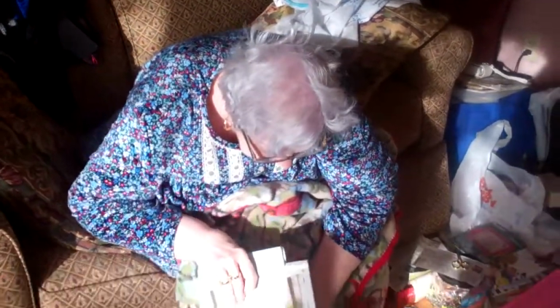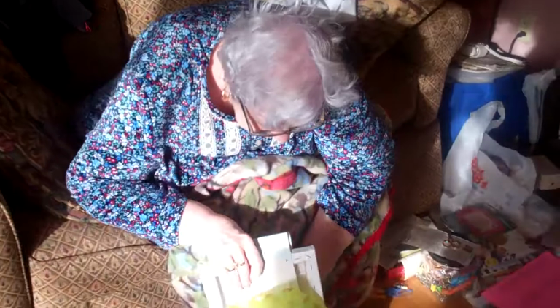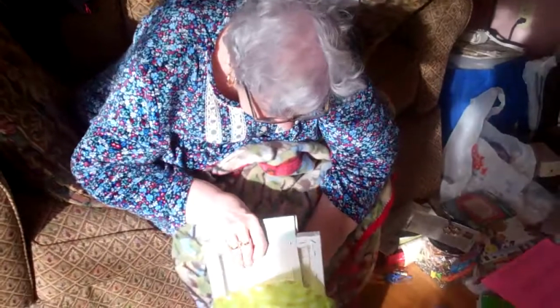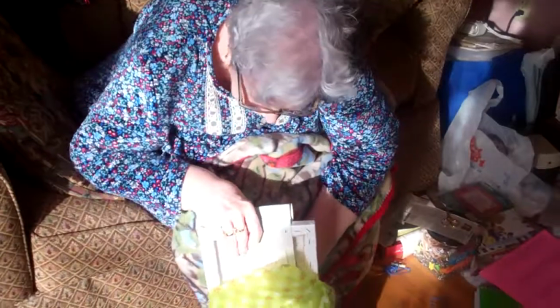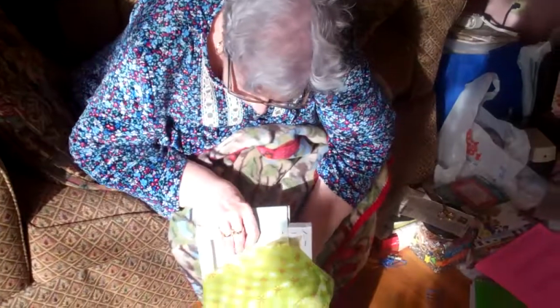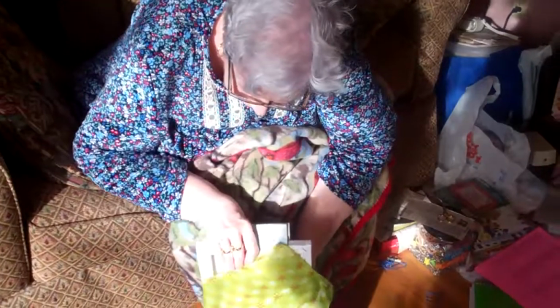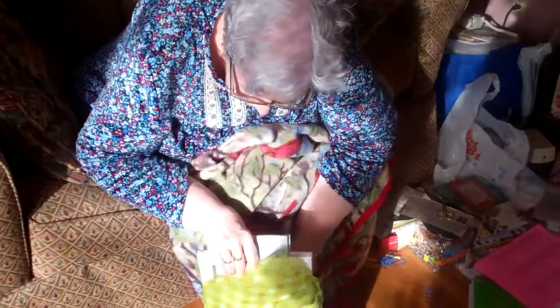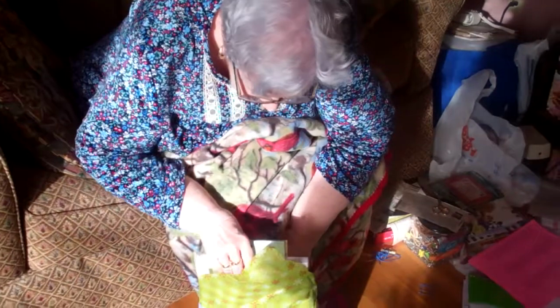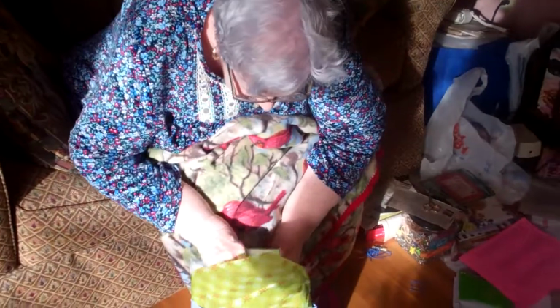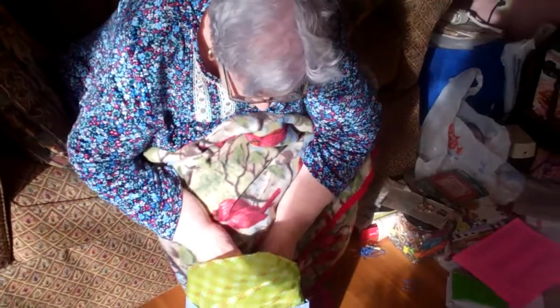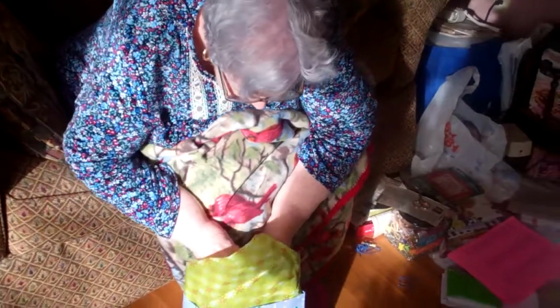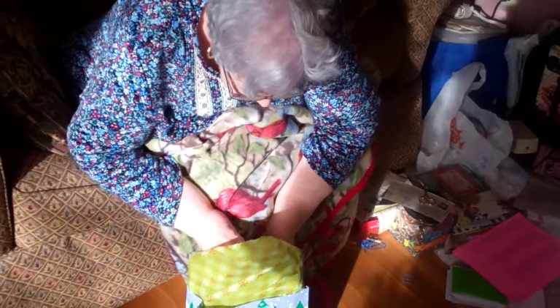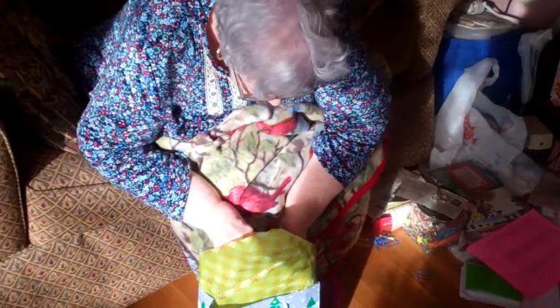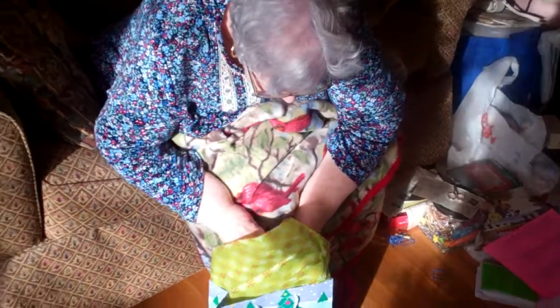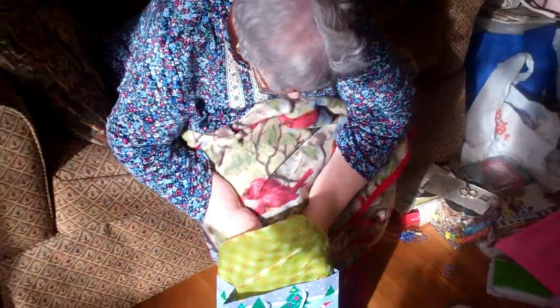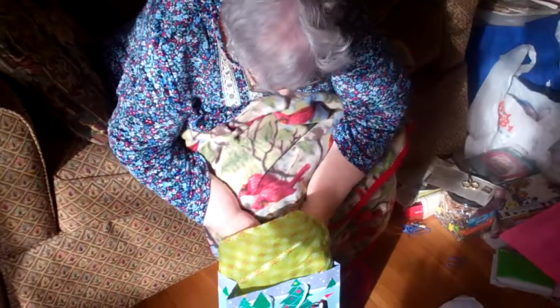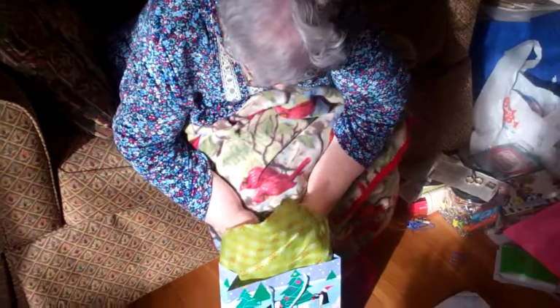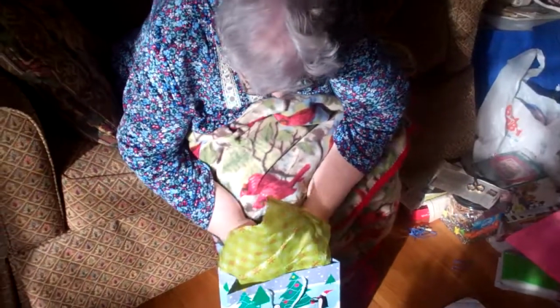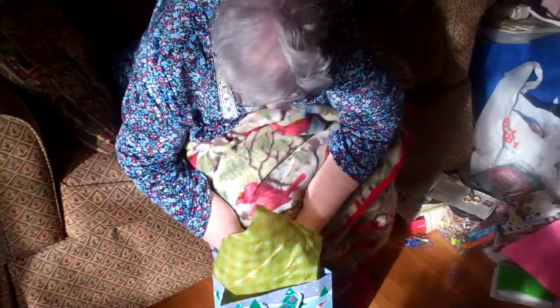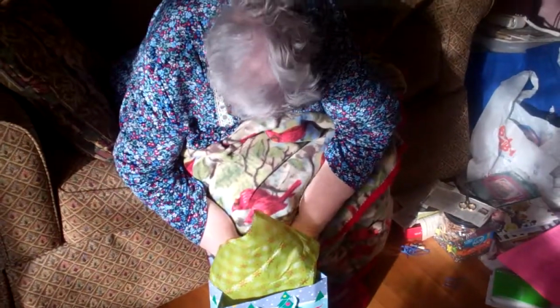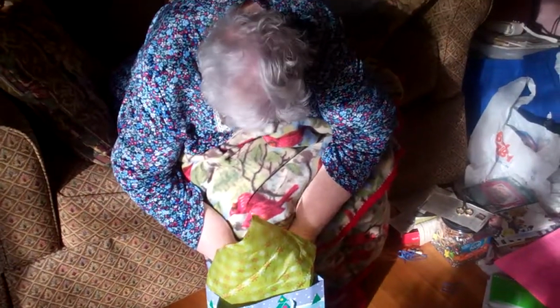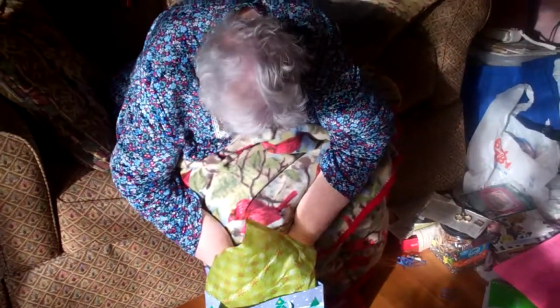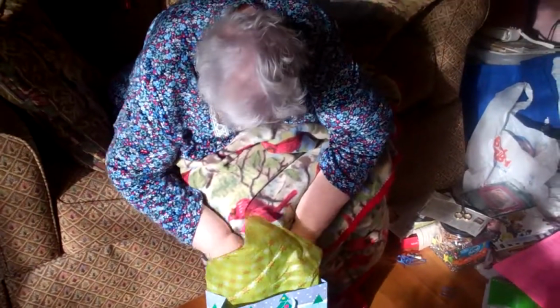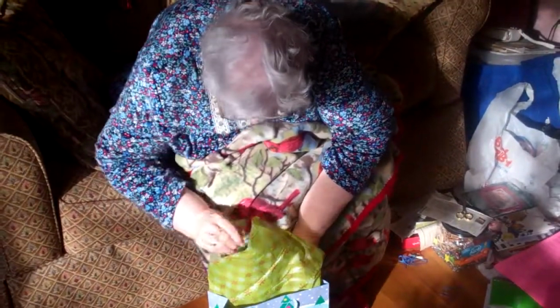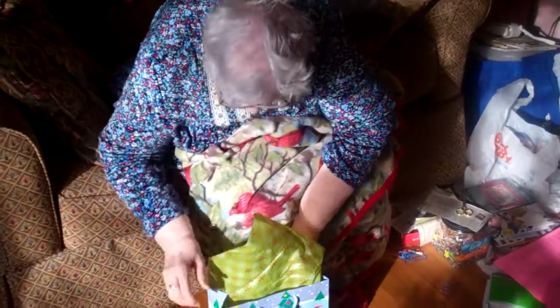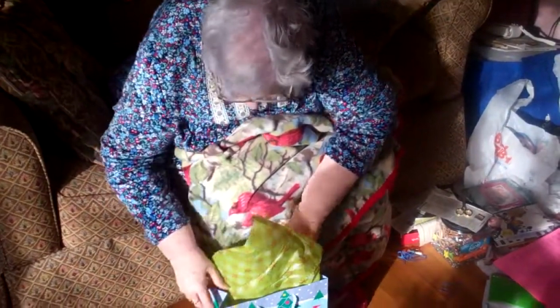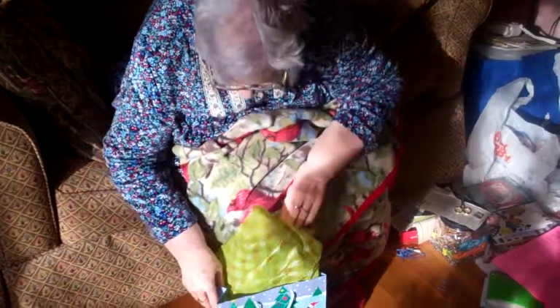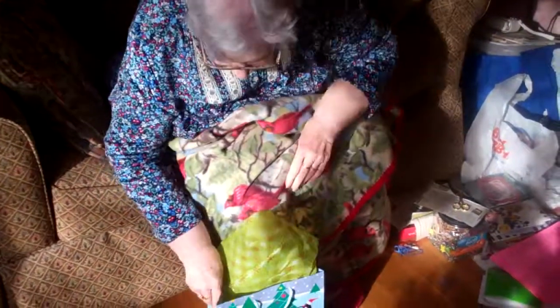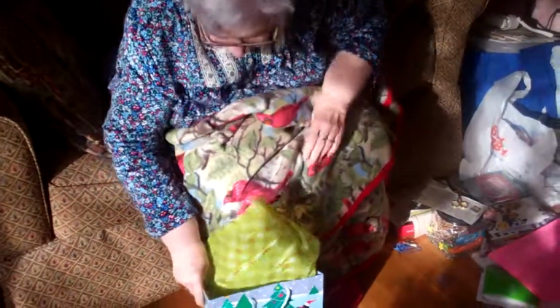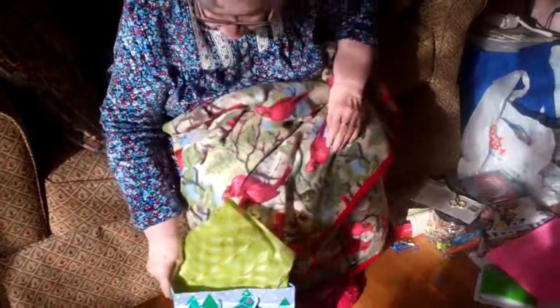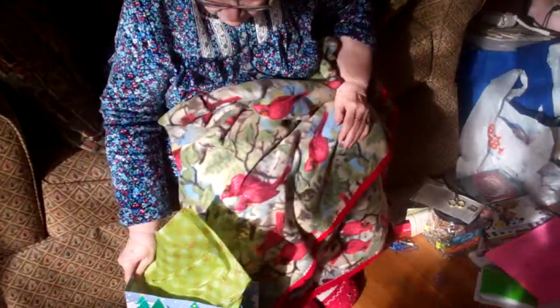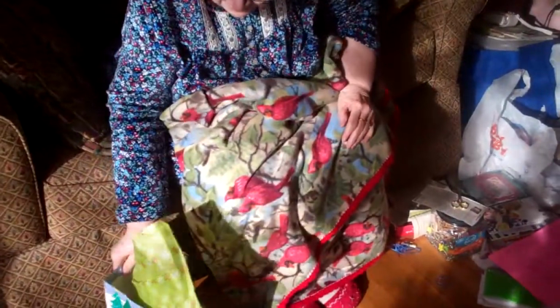Is that everything I got me? I think so. You put that over by the tree. There we go.